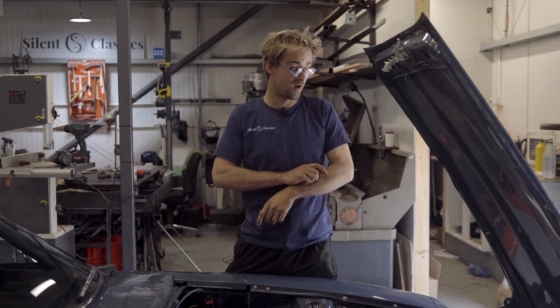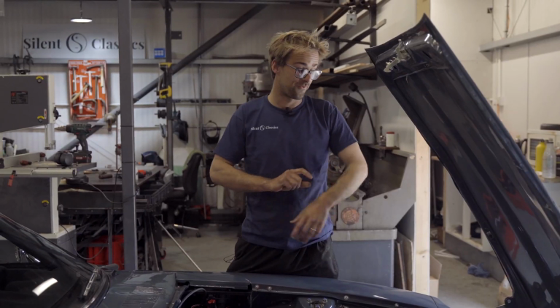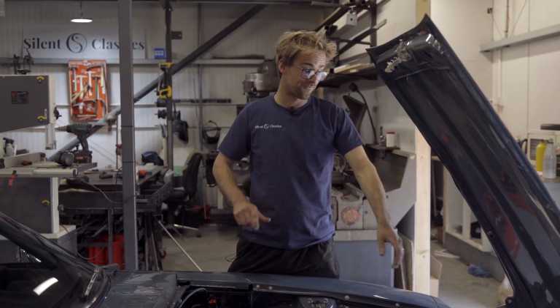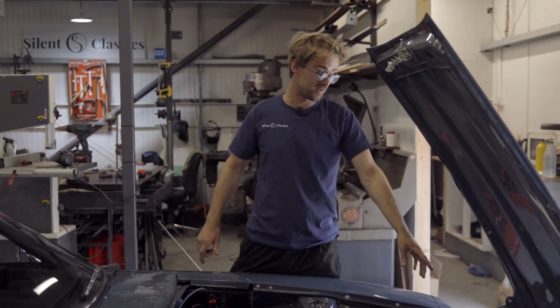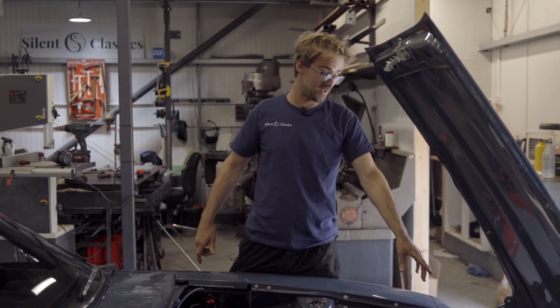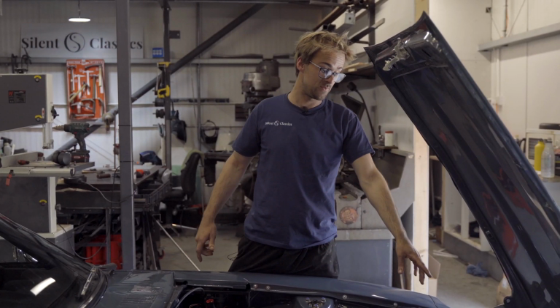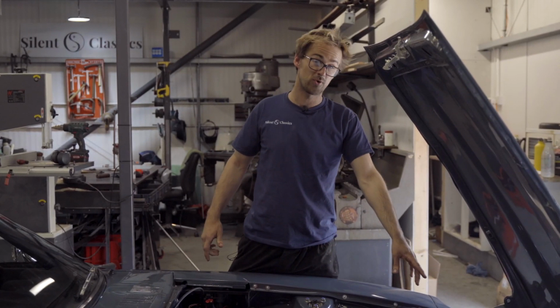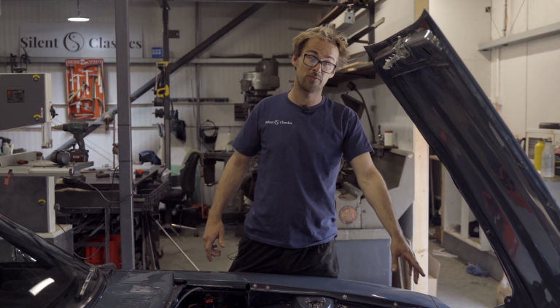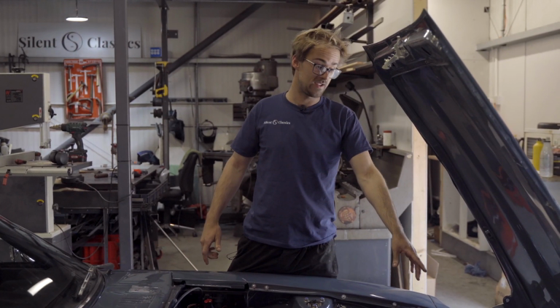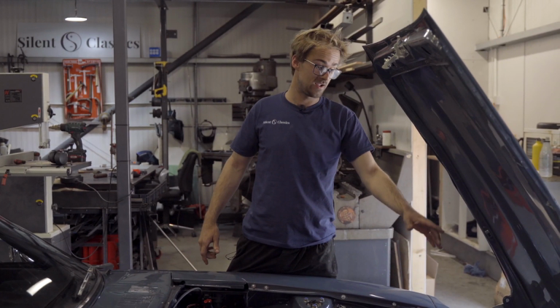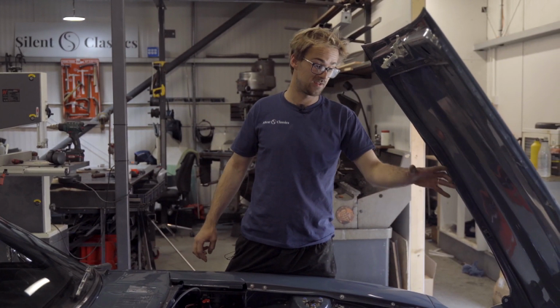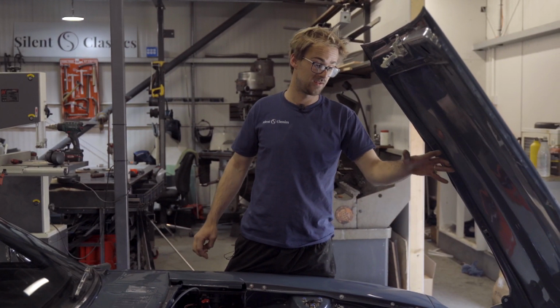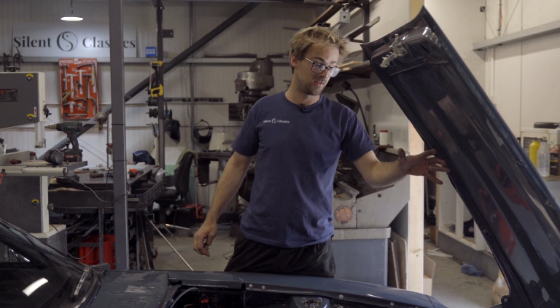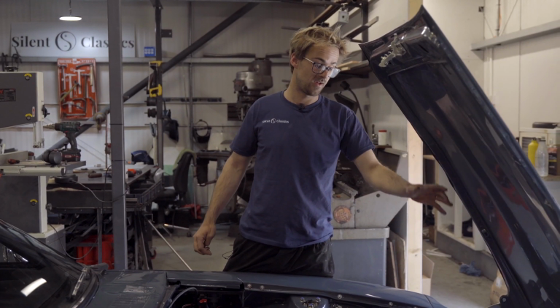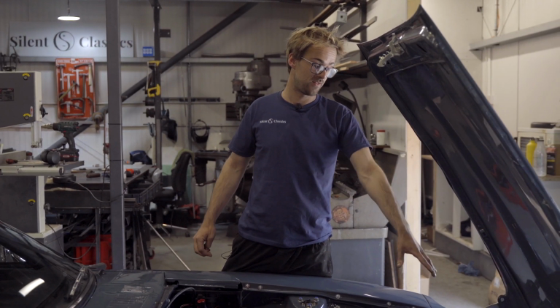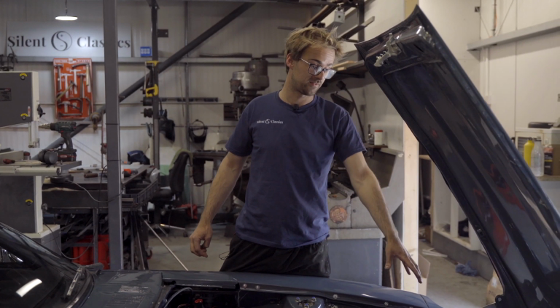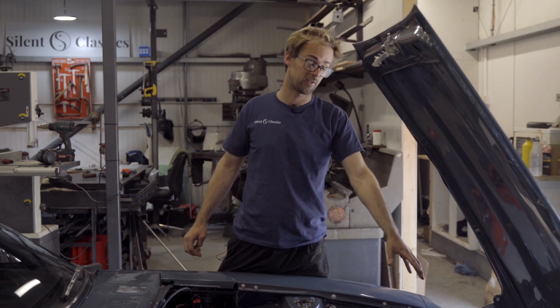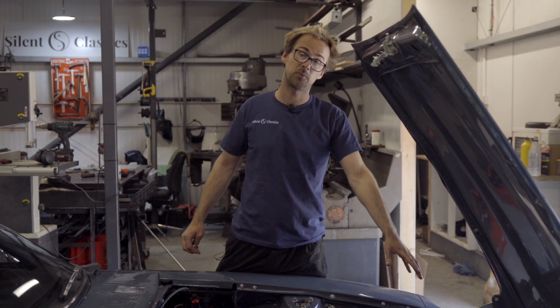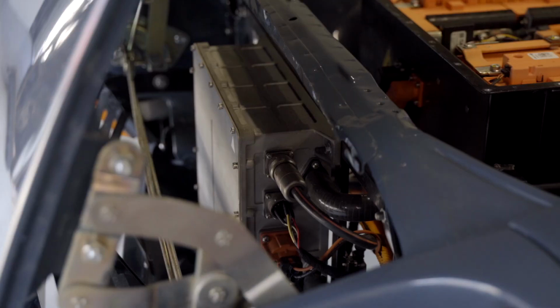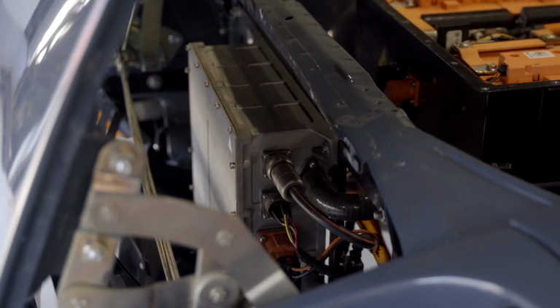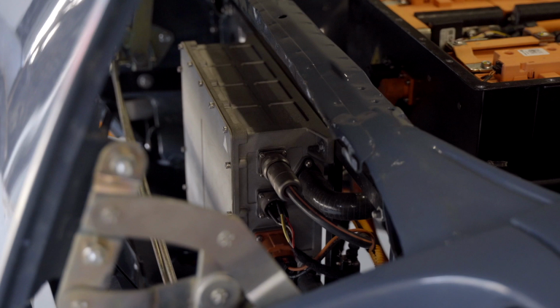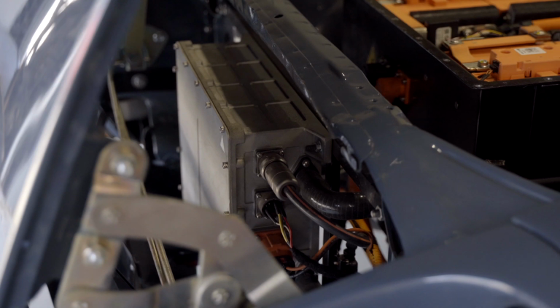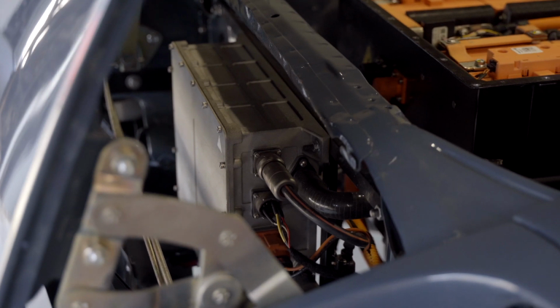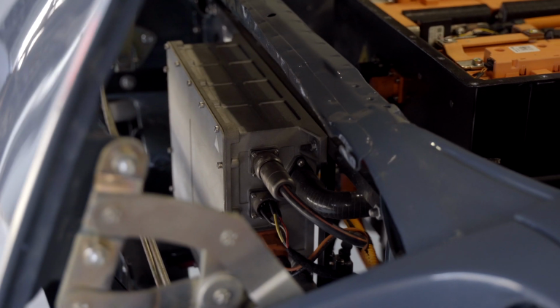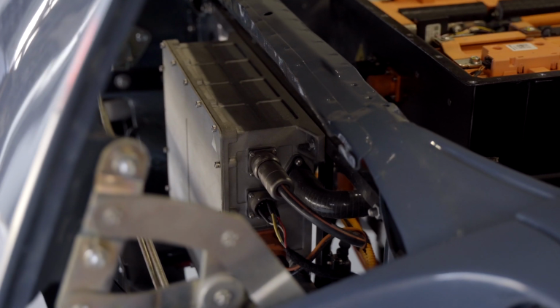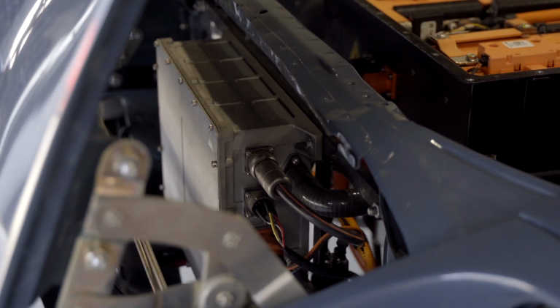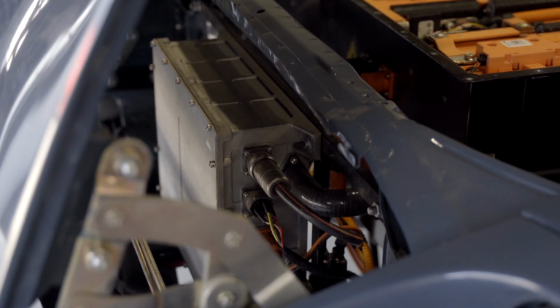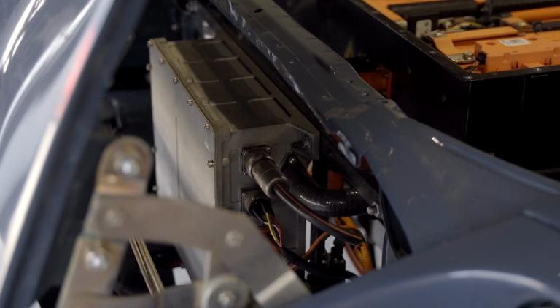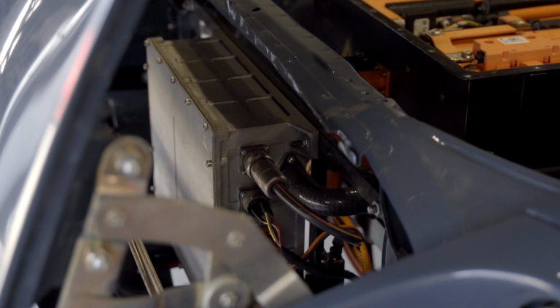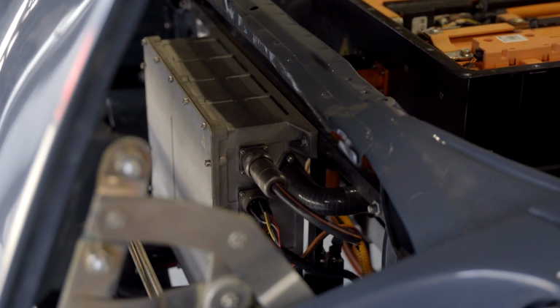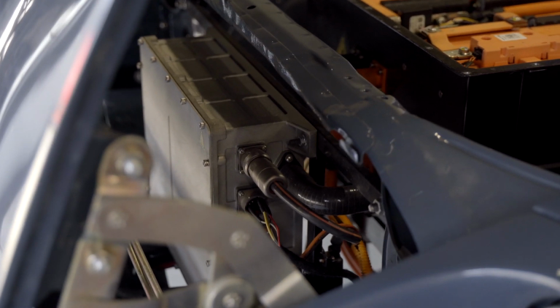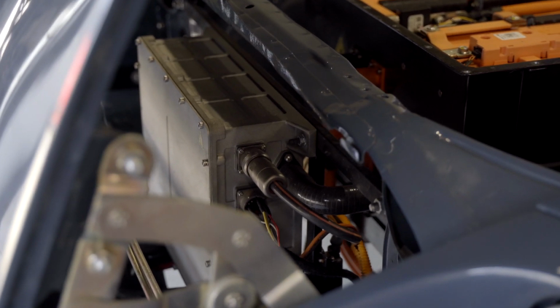In the front here, we've got the 6.6kW charger which is mounted at the front, liquid cooled.